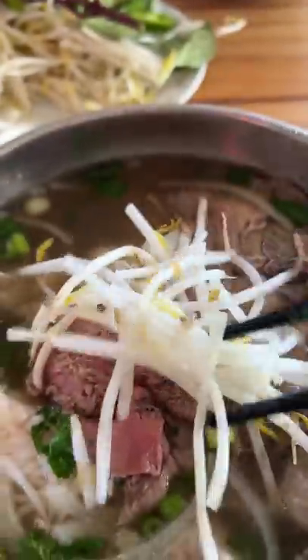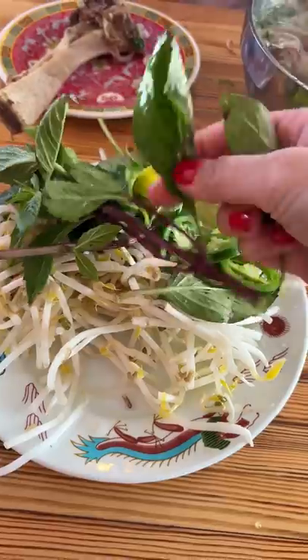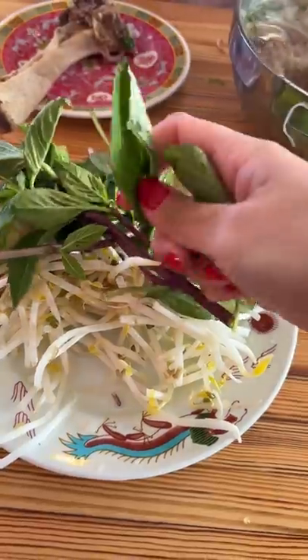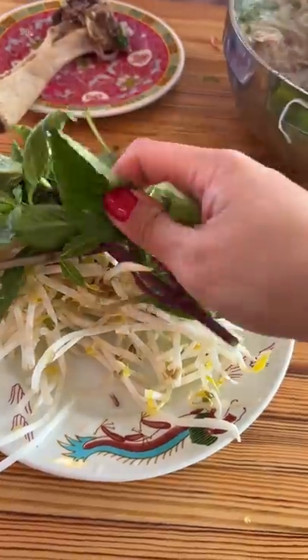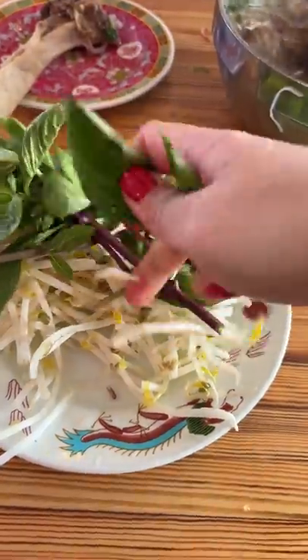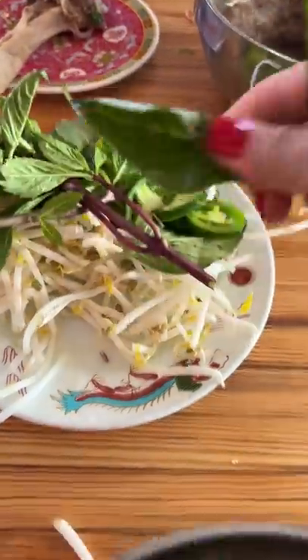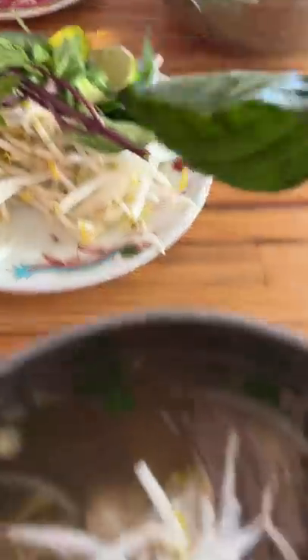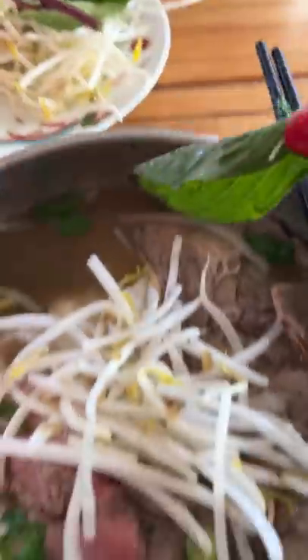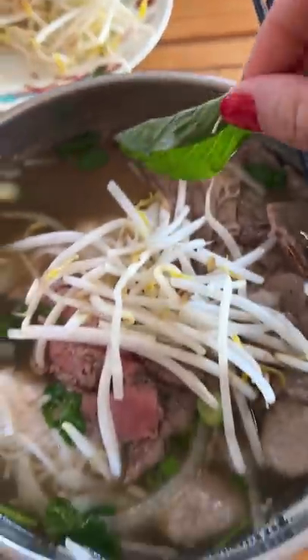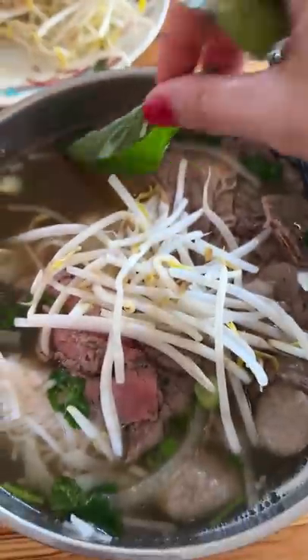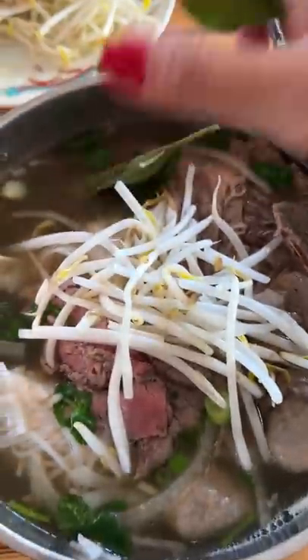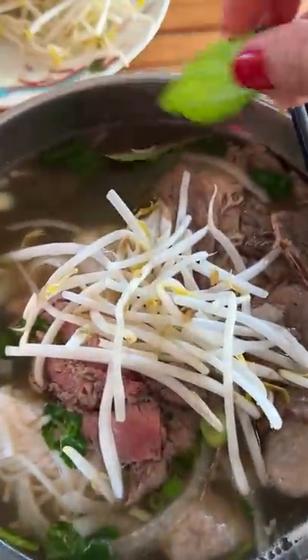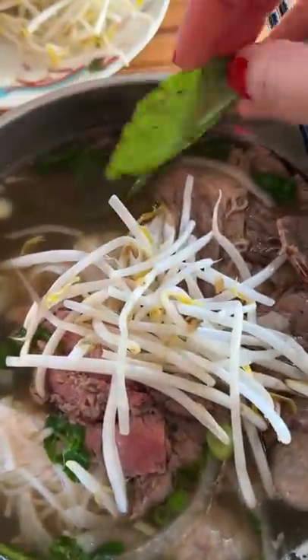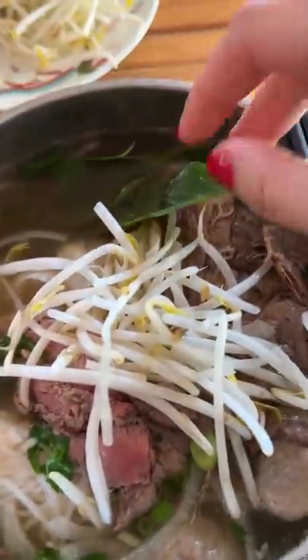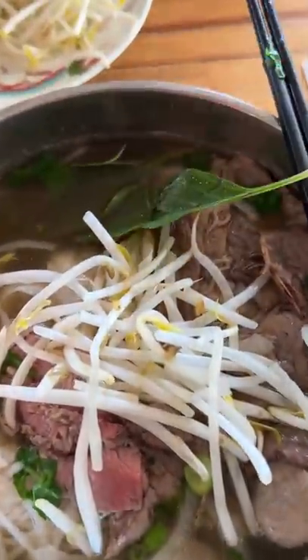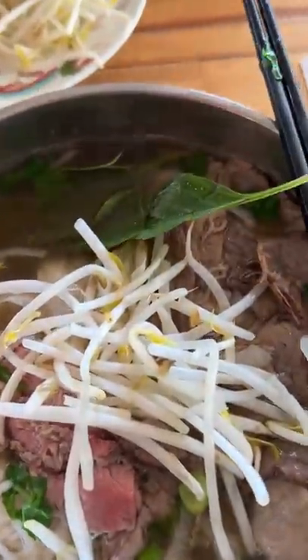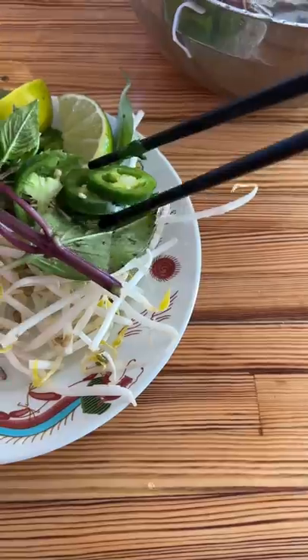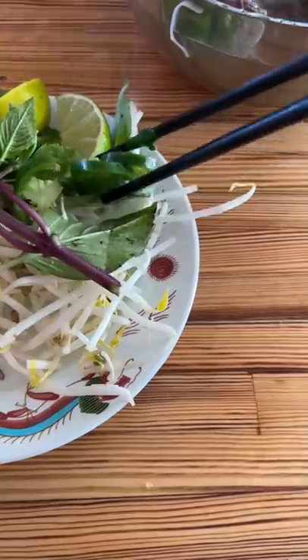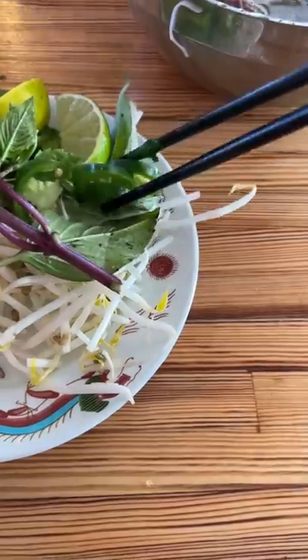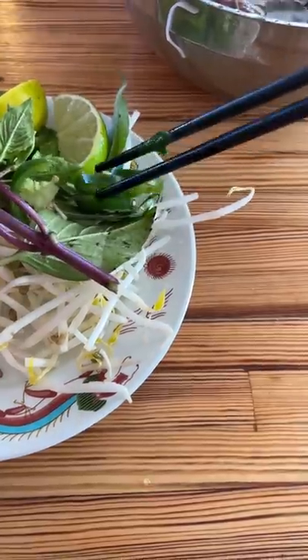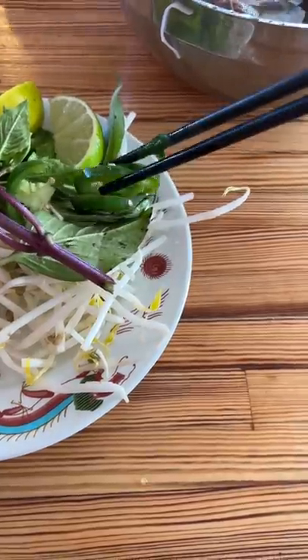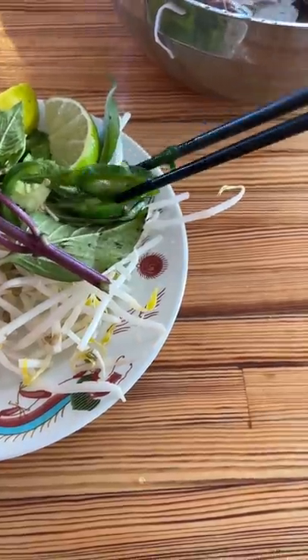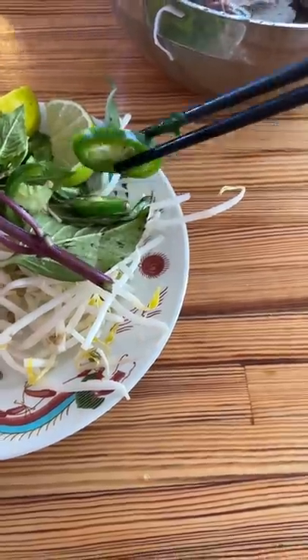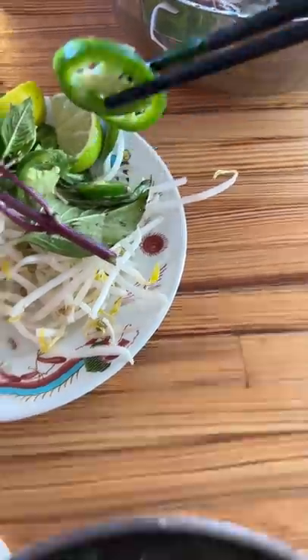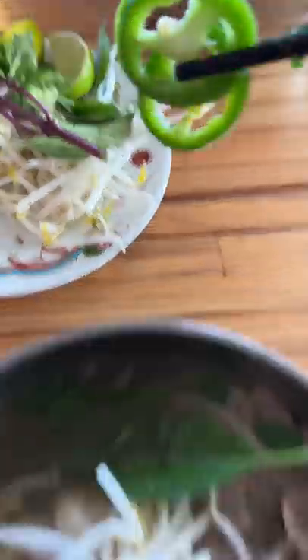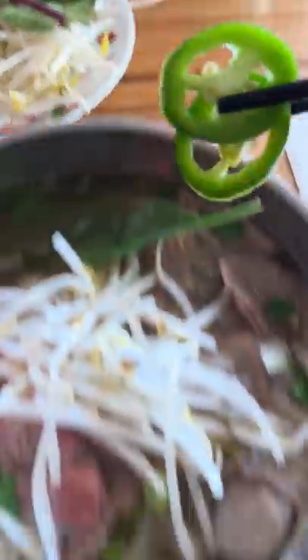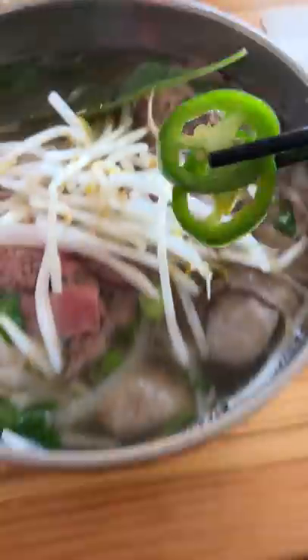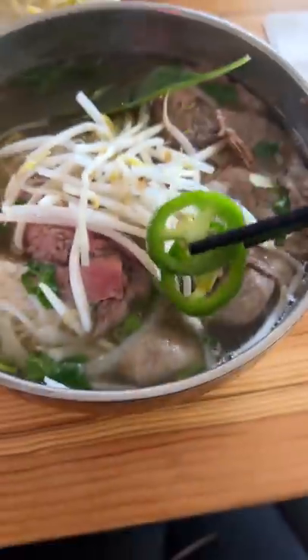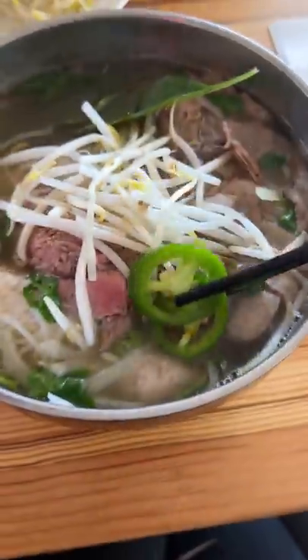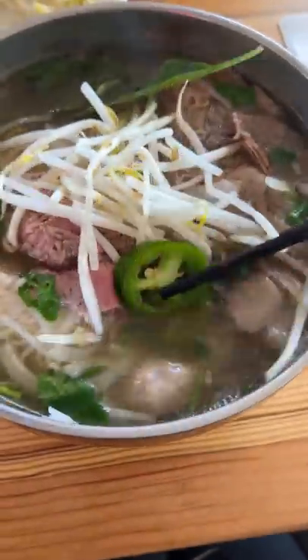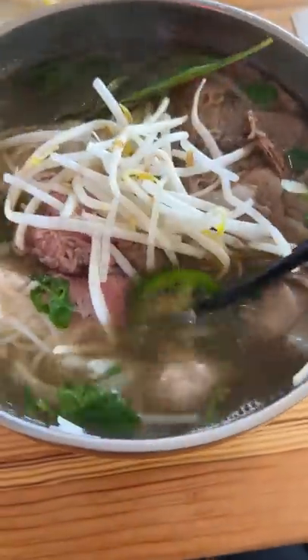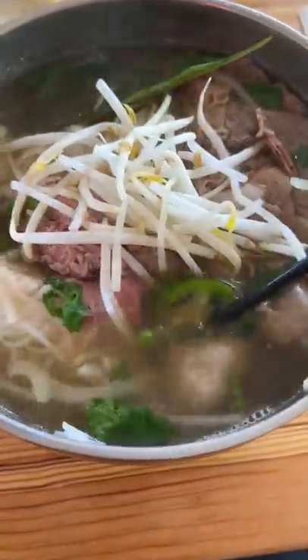Matt got the short rib pho and I got the pho duck bag to try the different meats. I tasted the broth and it was good — rich and flavorful.